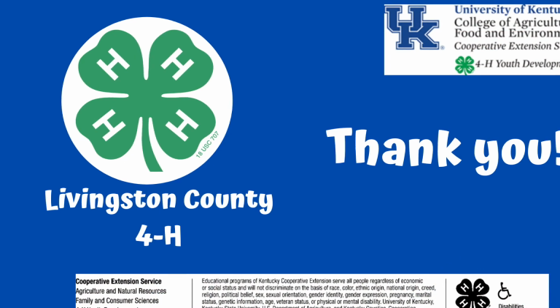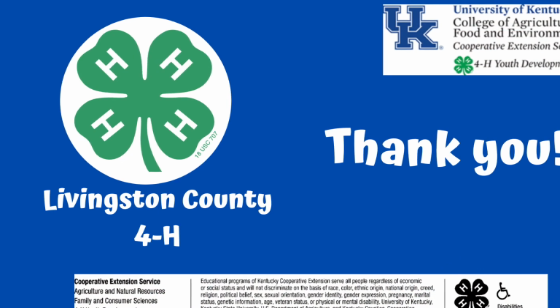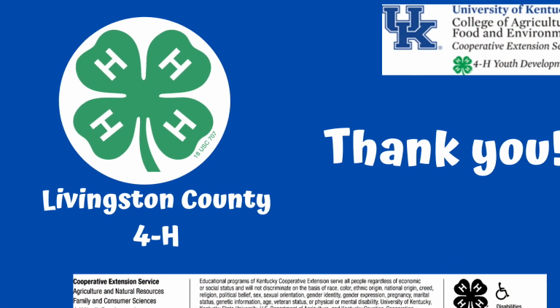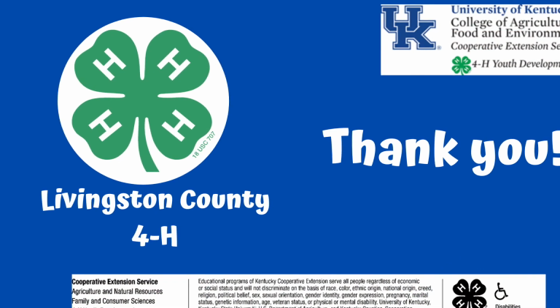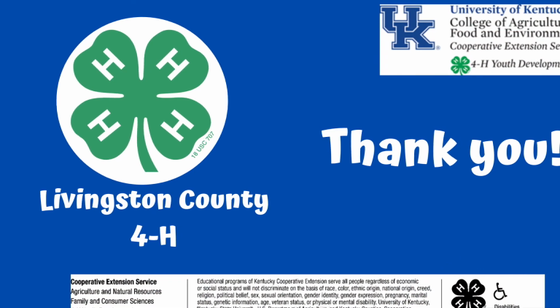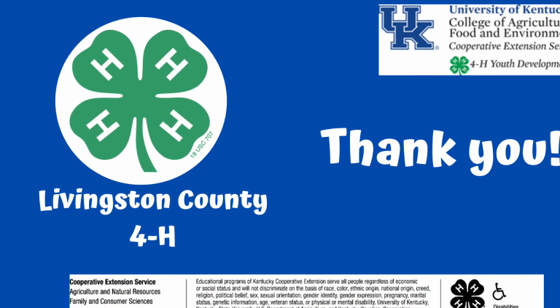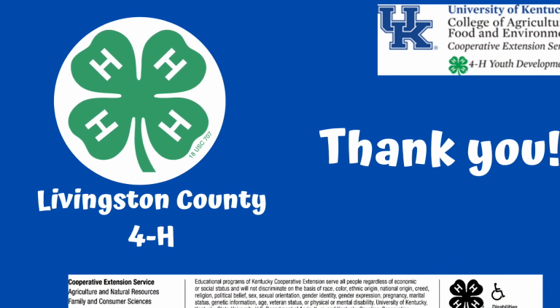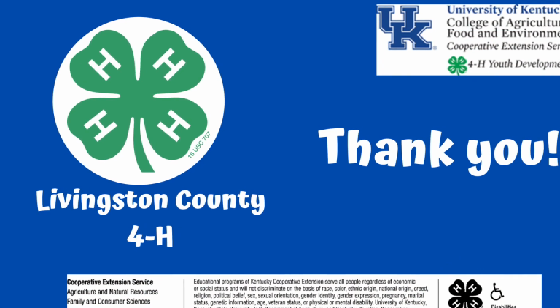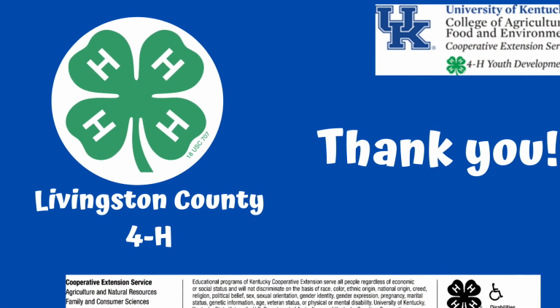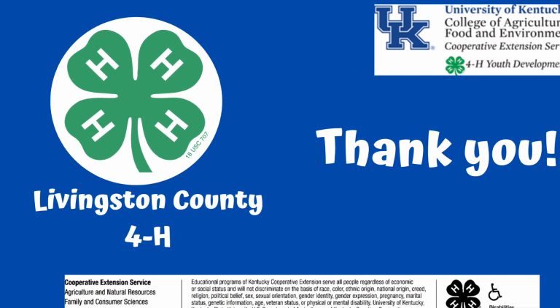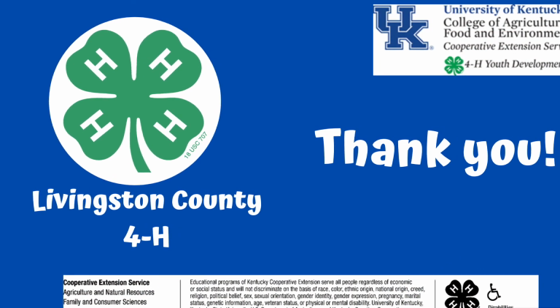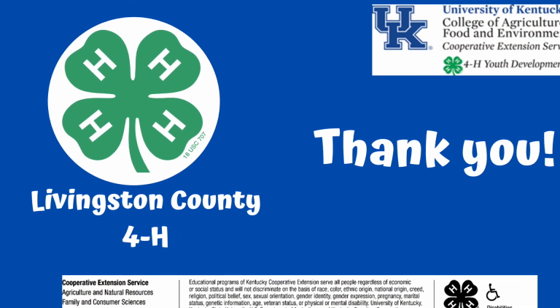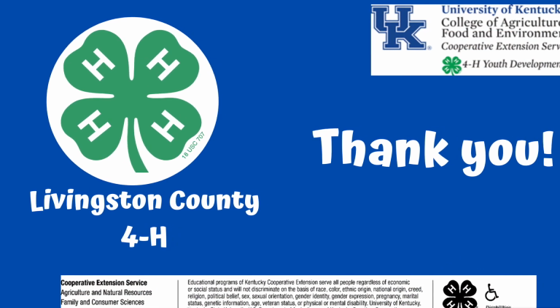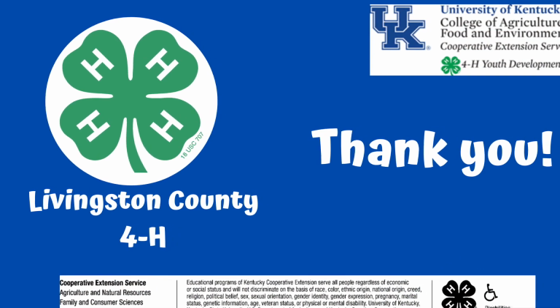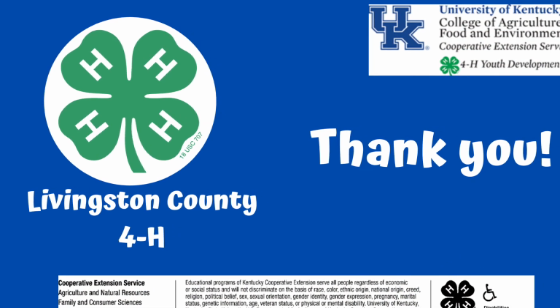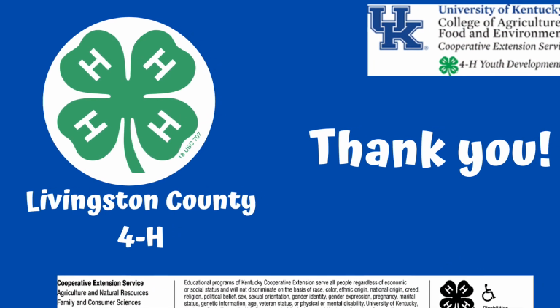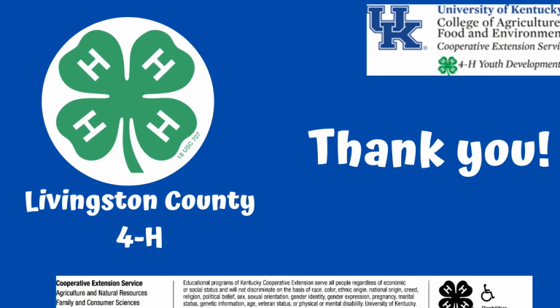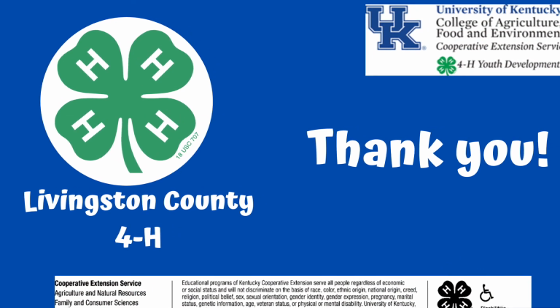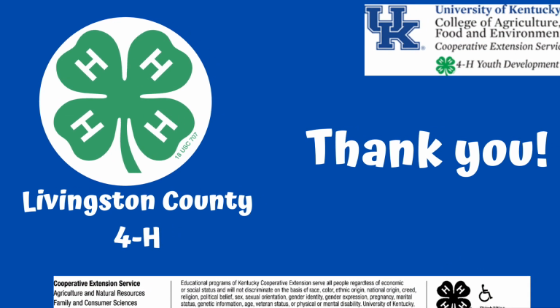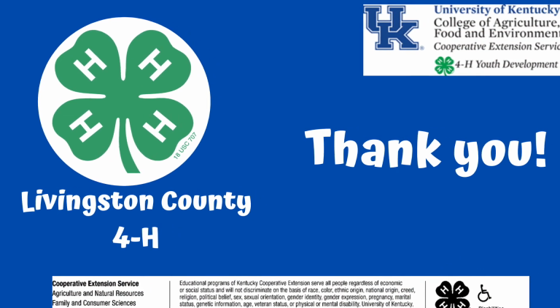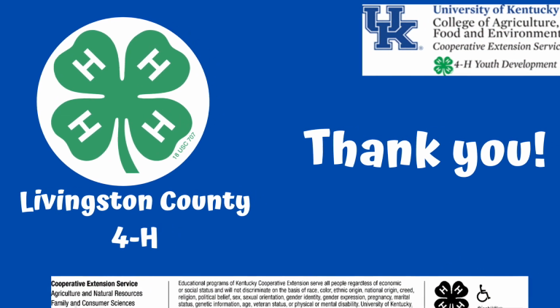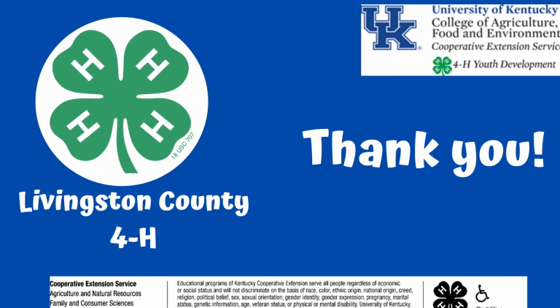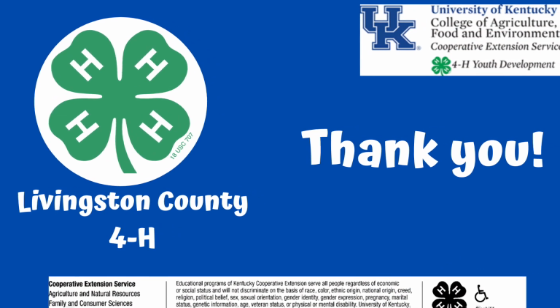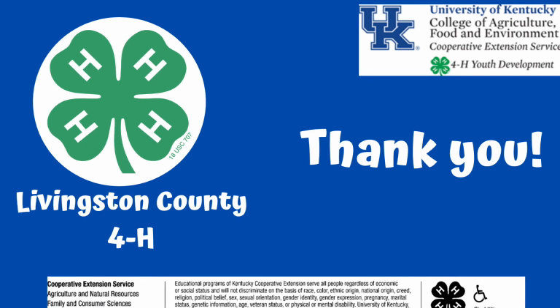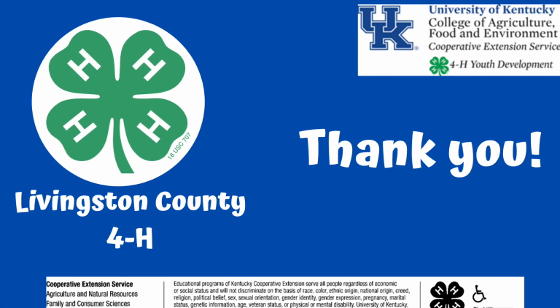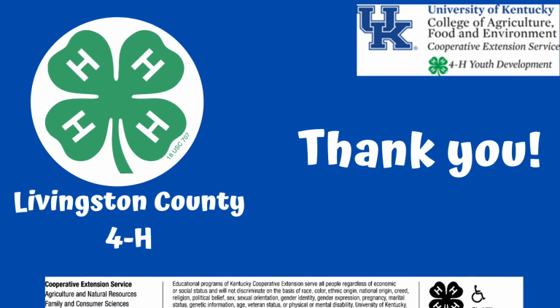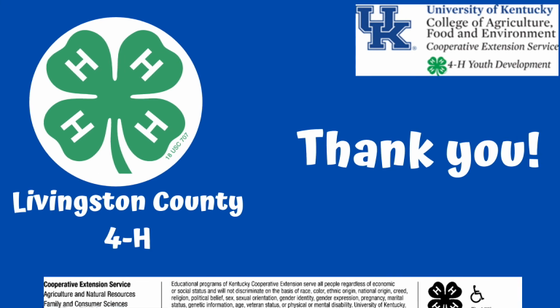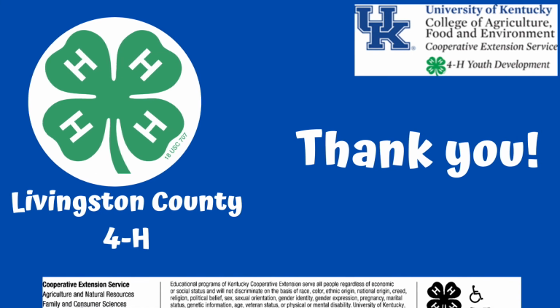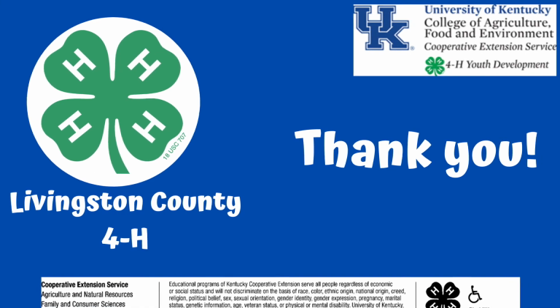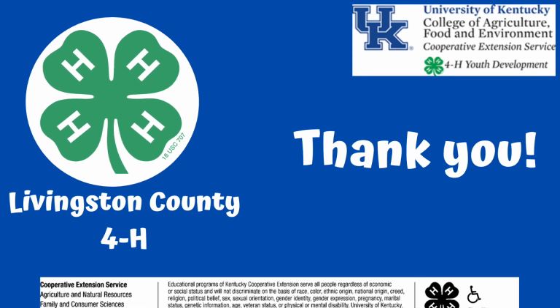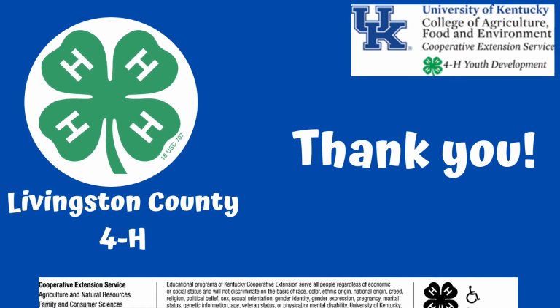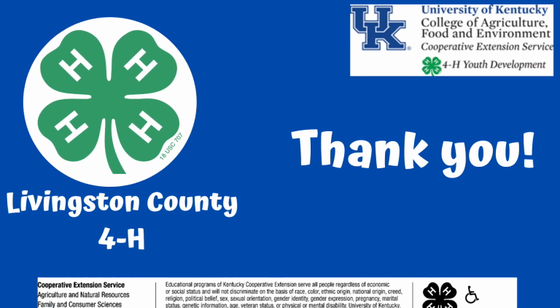Thank you for joining Livingston County 4-H as we make chicken sounds from a cup. See you all next time!